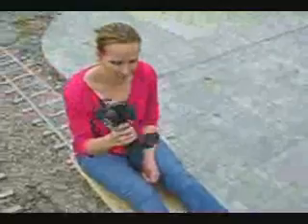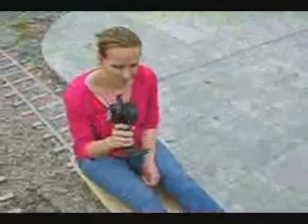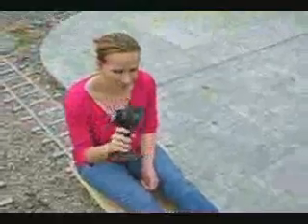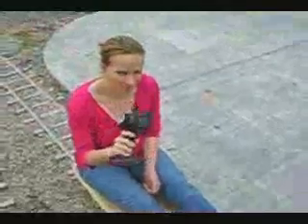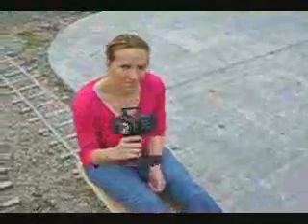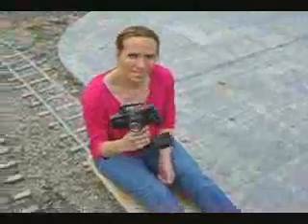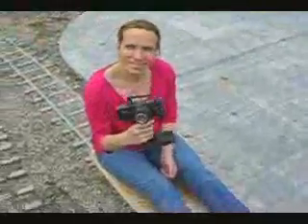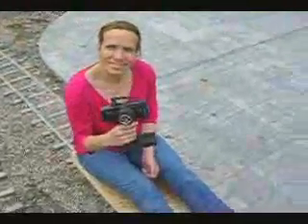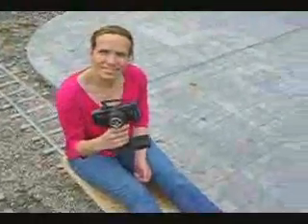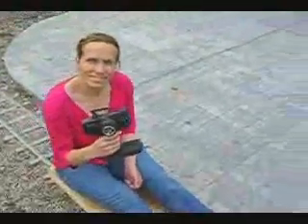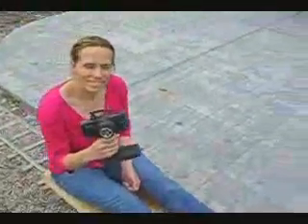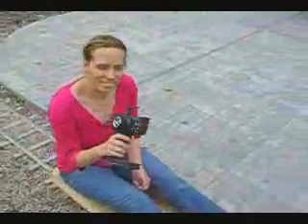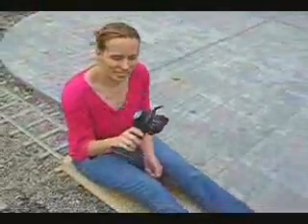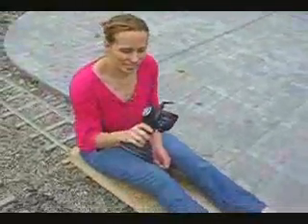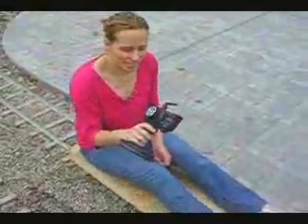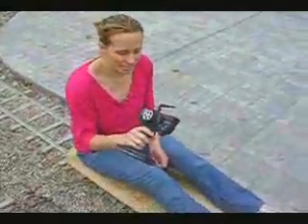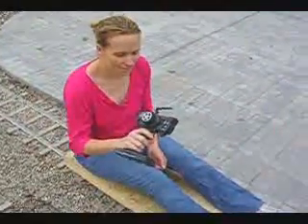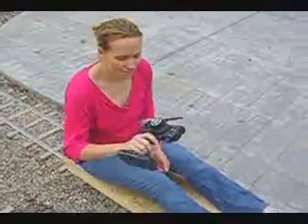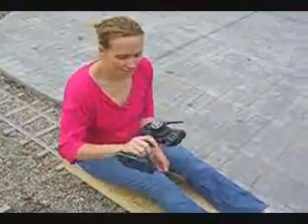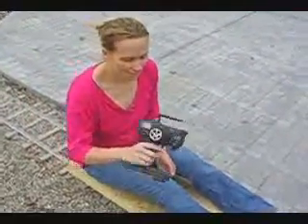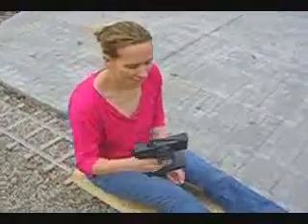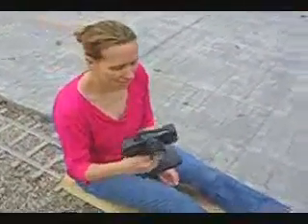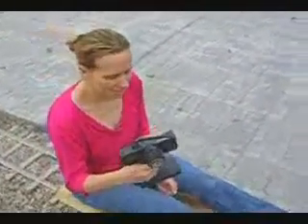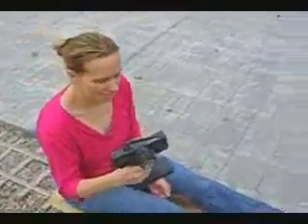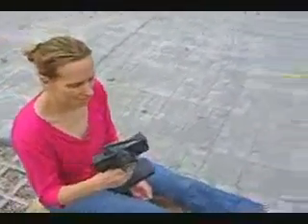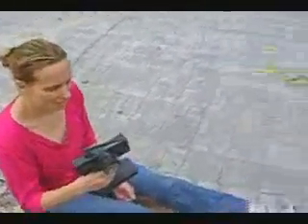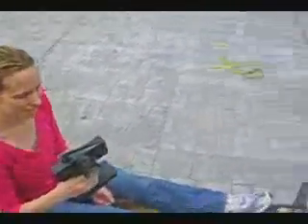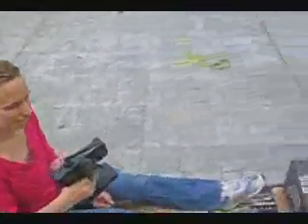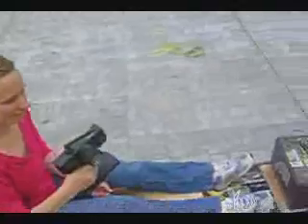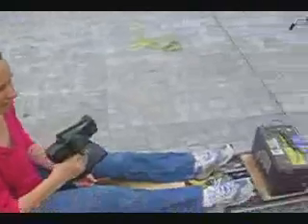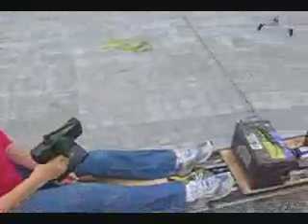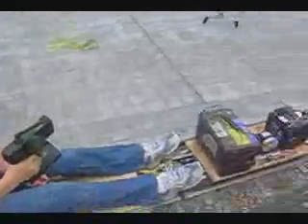Here's my lovely wife with the RC sender. Go ahead, honey.